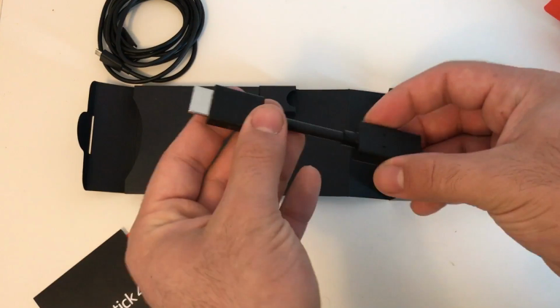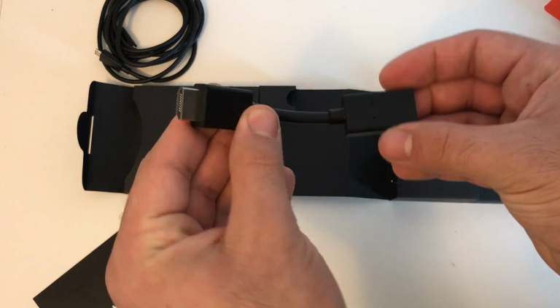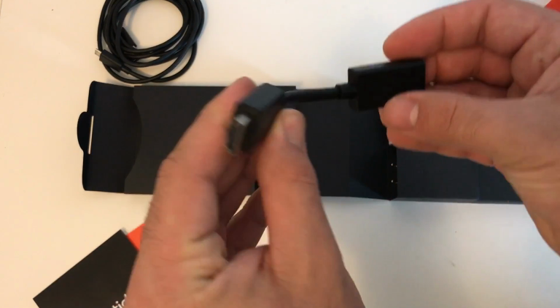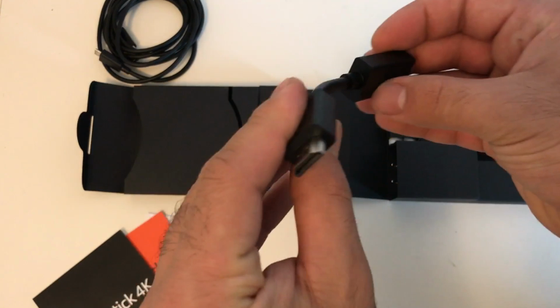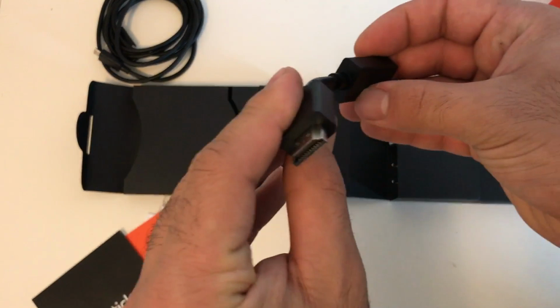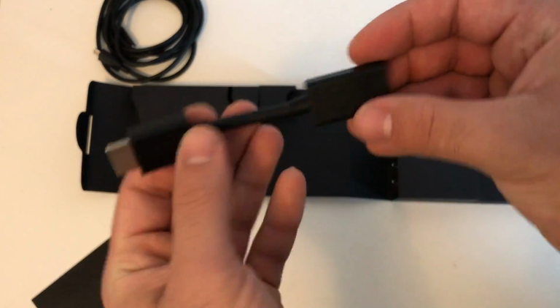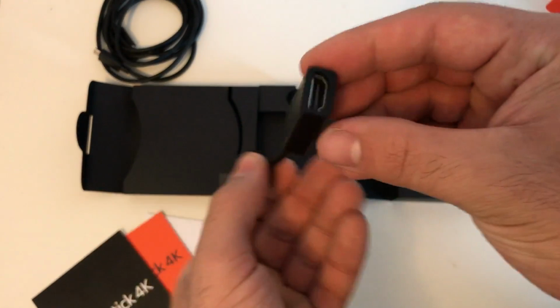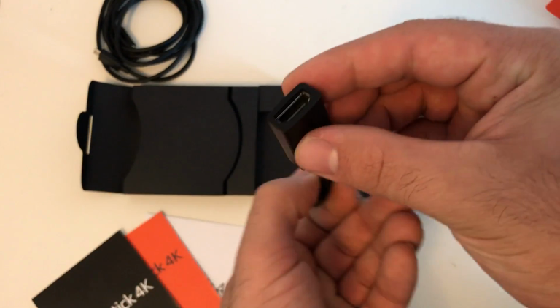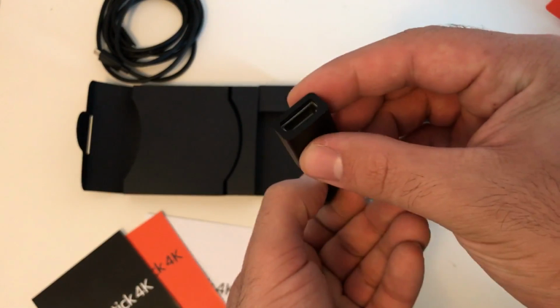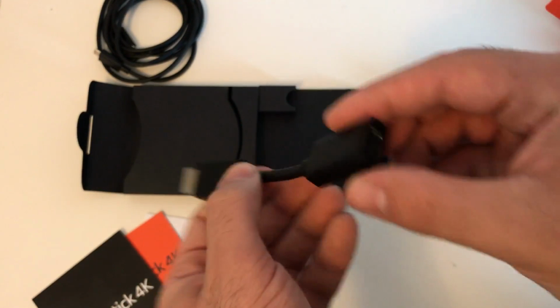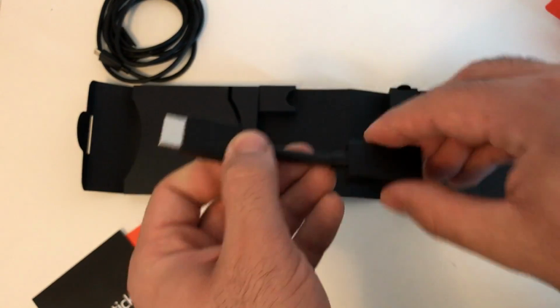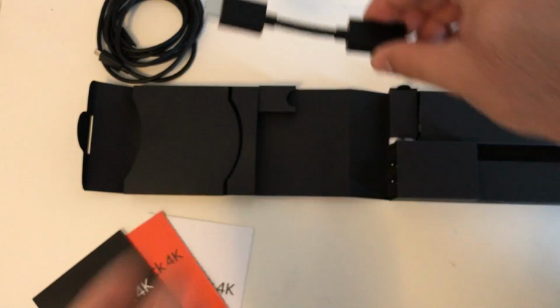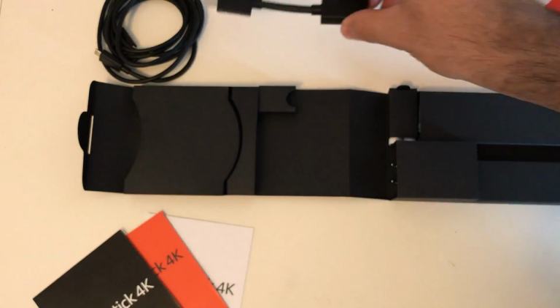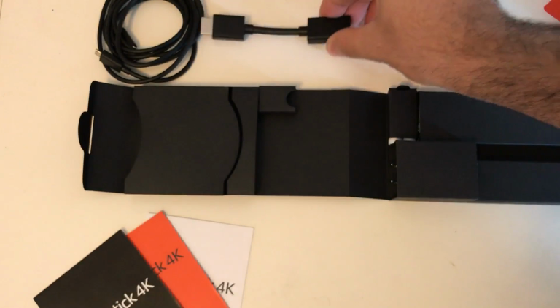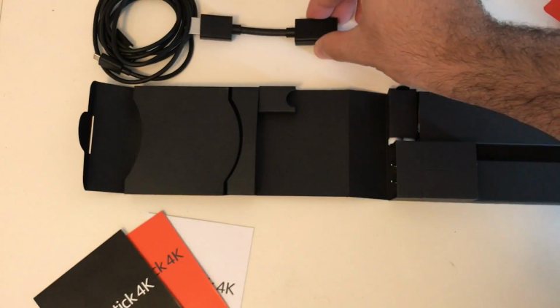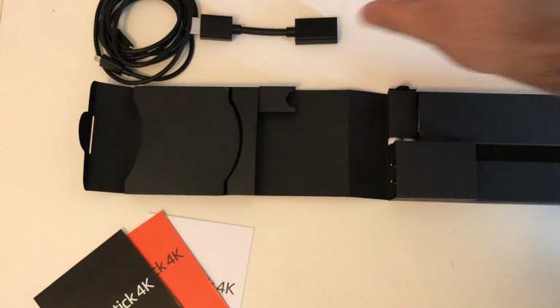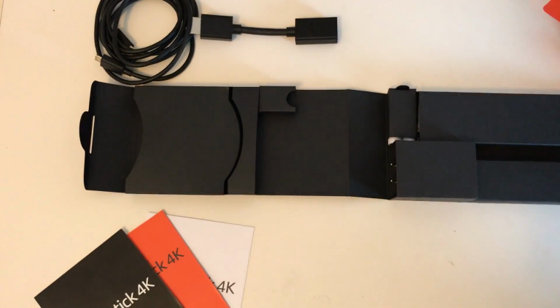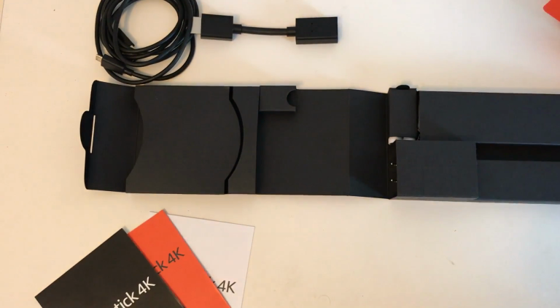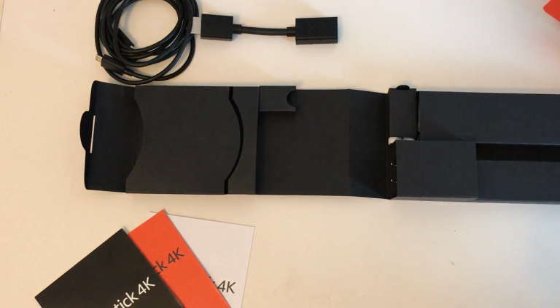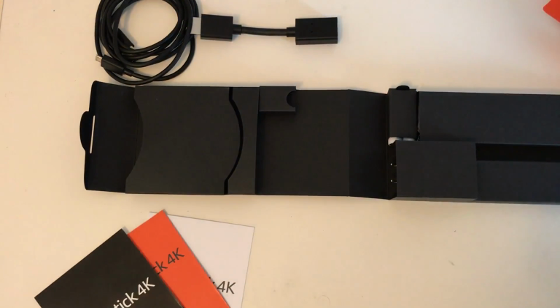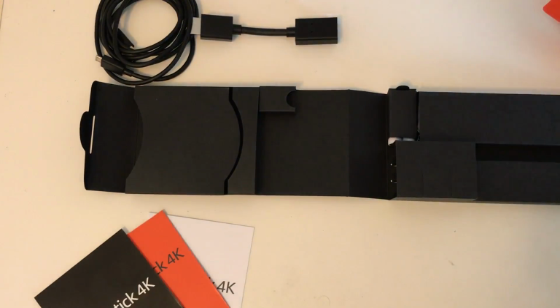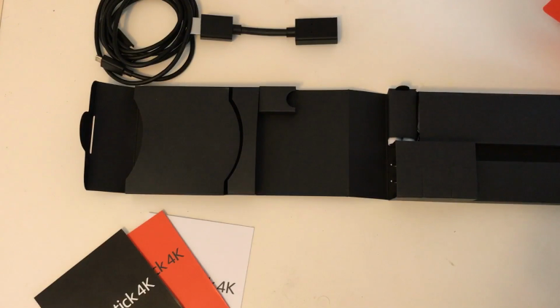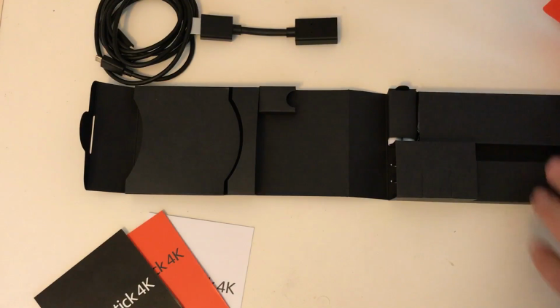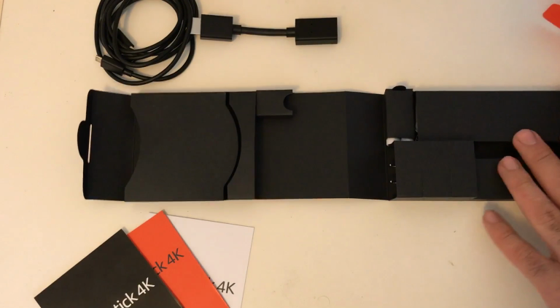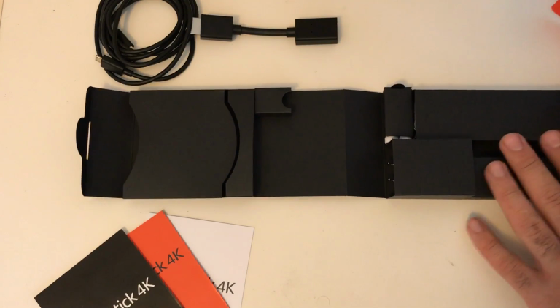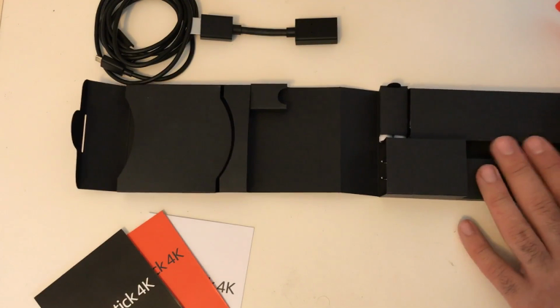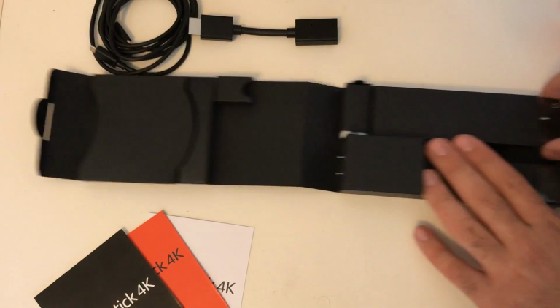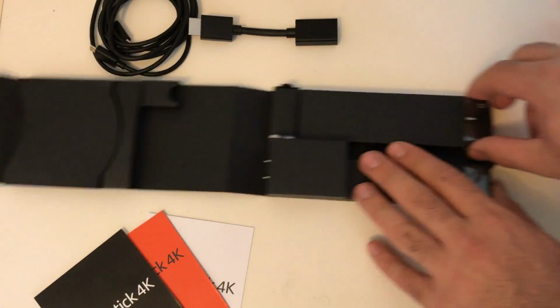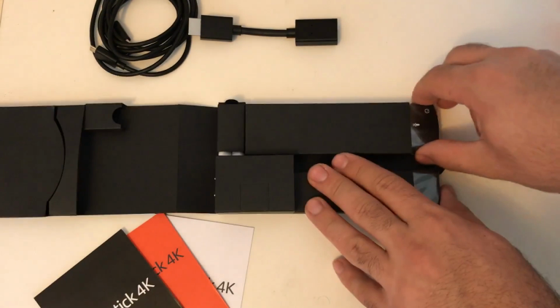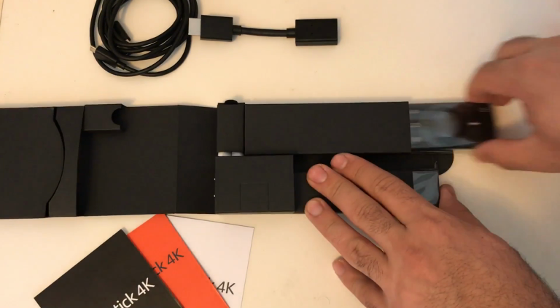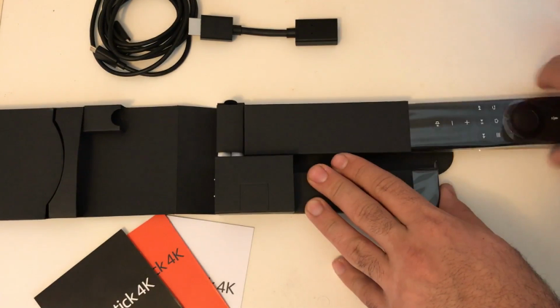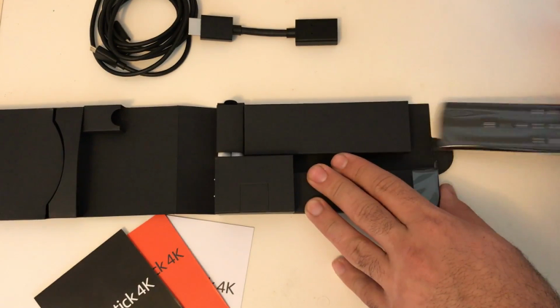You'll want to use the HDMI extender because I always recommend it — without it, the weight of the Fire TV Stick just hanging off your TV can be a problem.